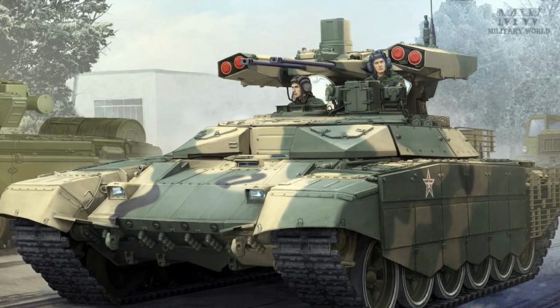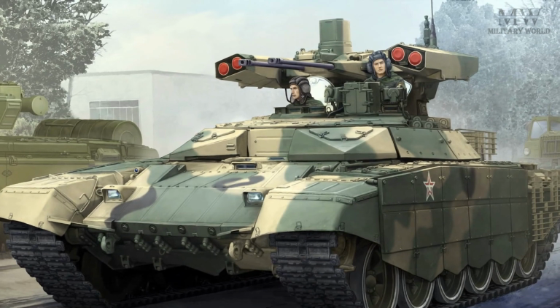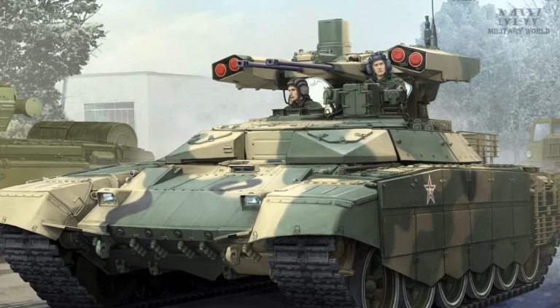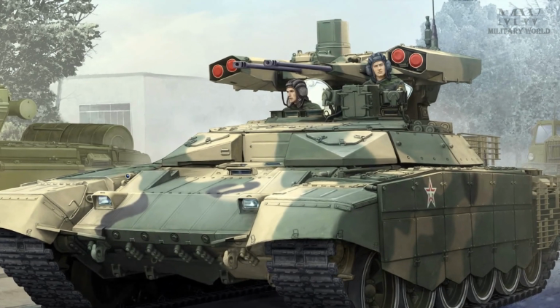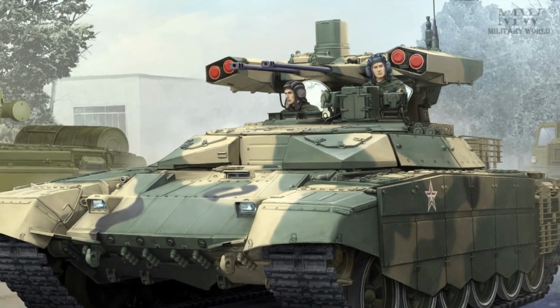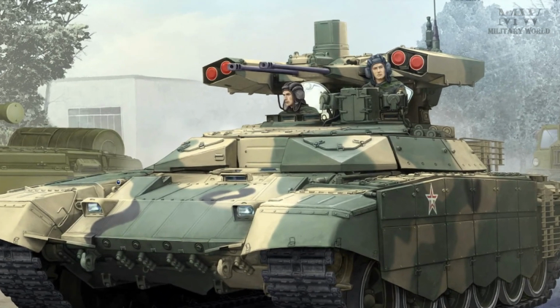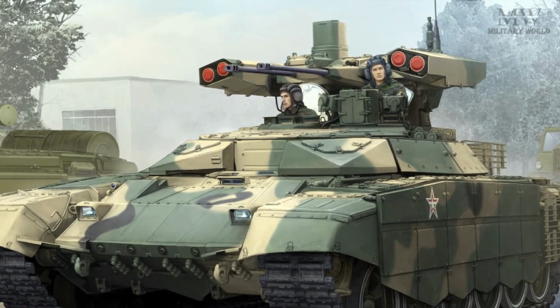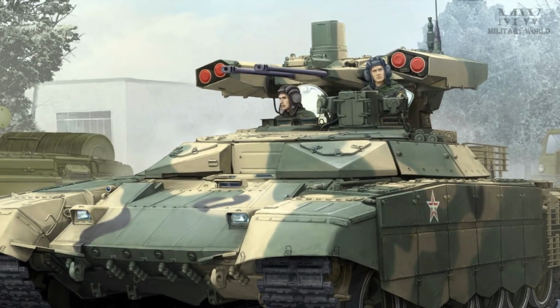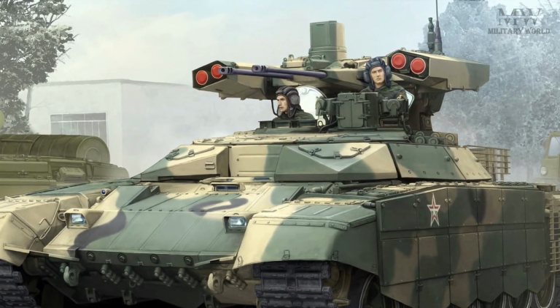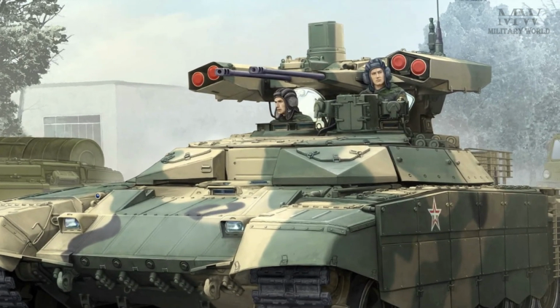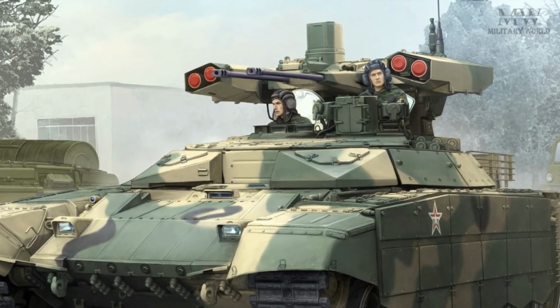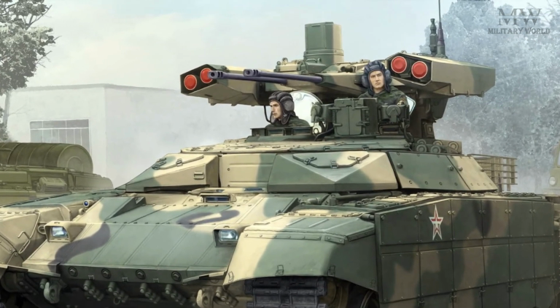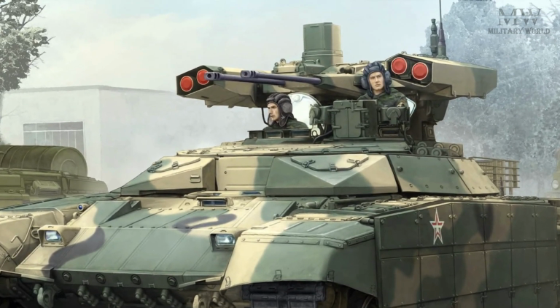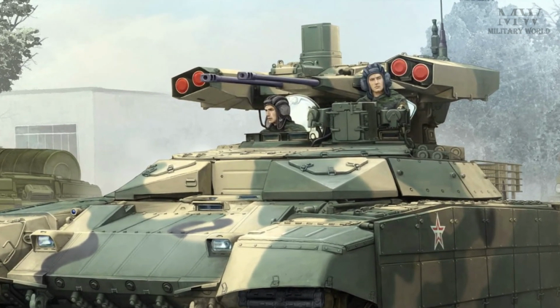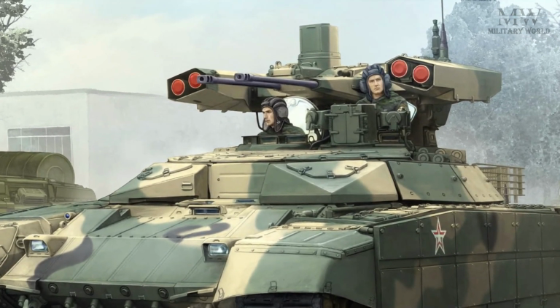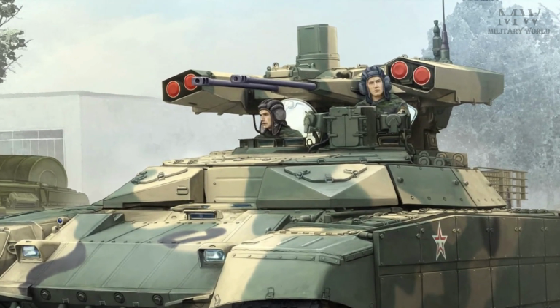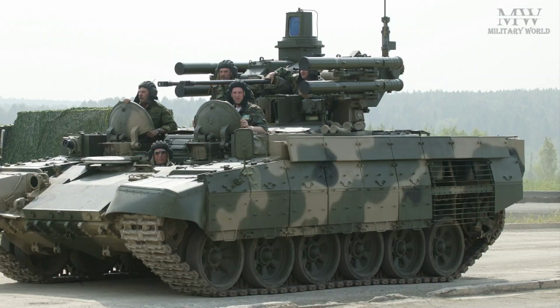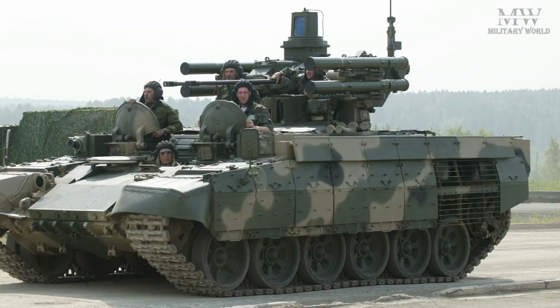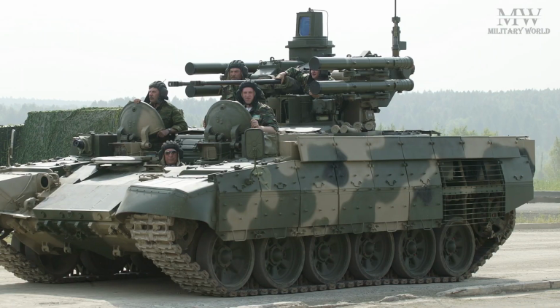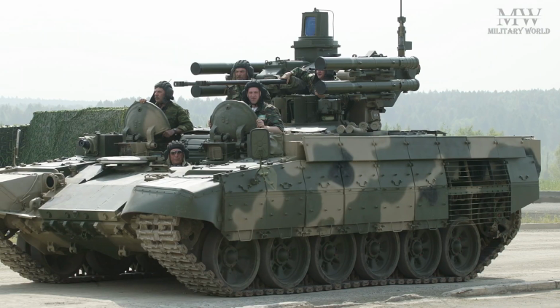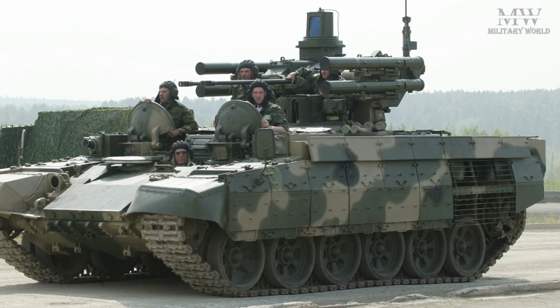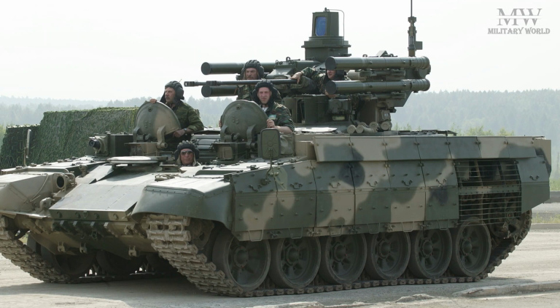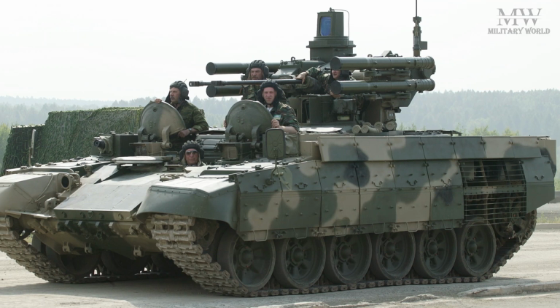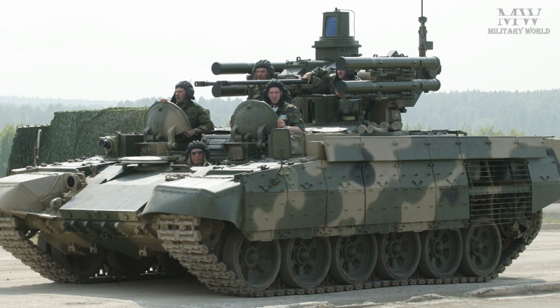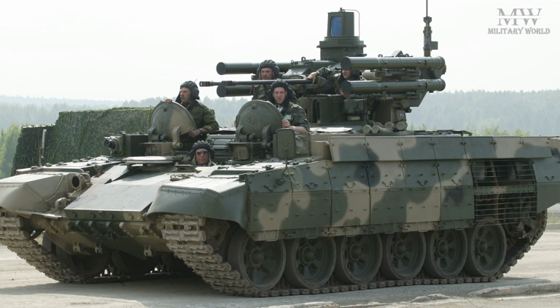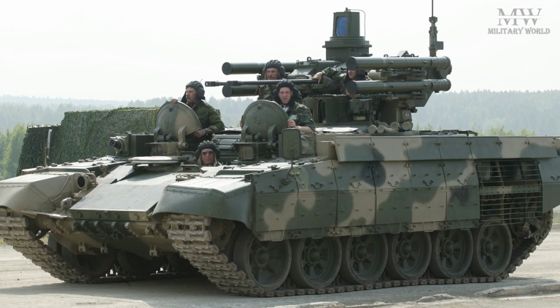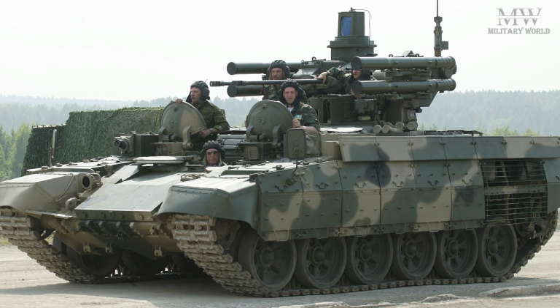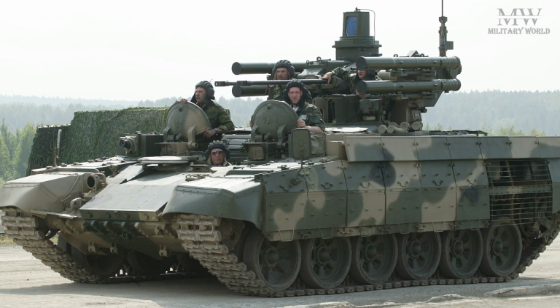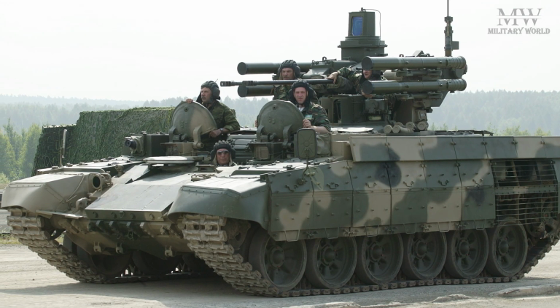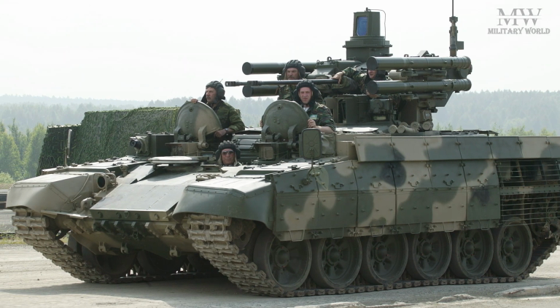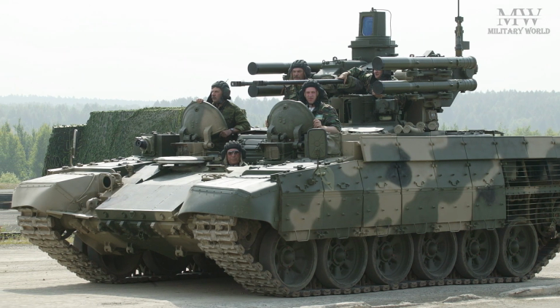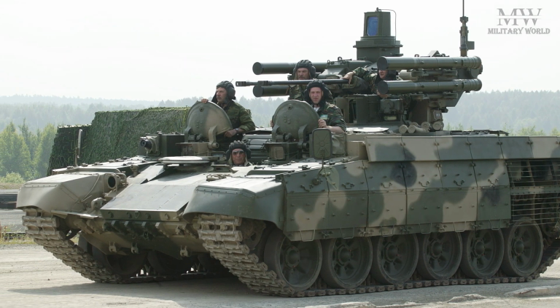The vehicle is designed for high mobility, allowing it to keep pace with armored formations and respond quickly to changing battlefield conditions.